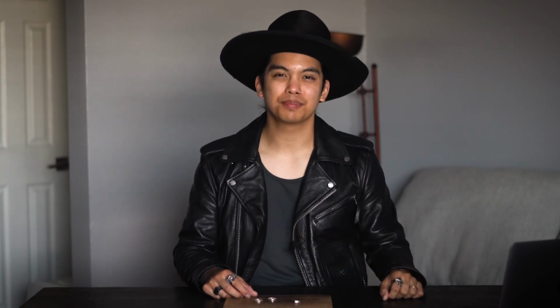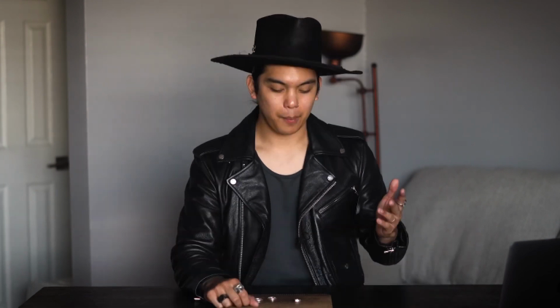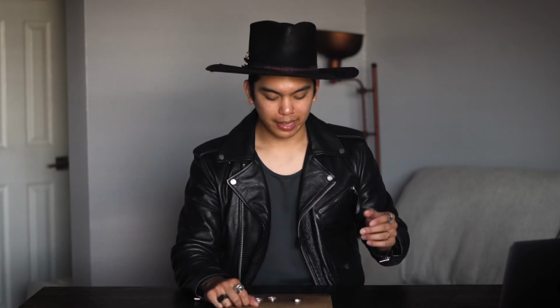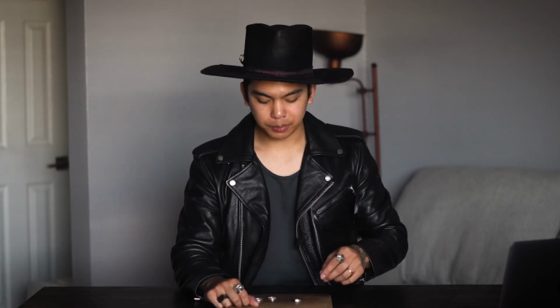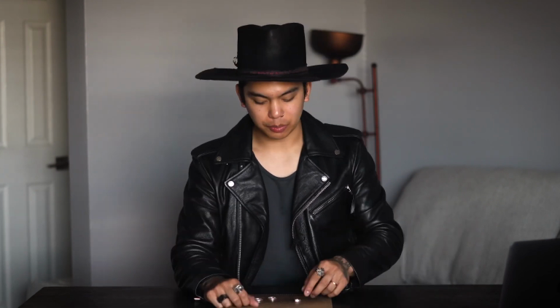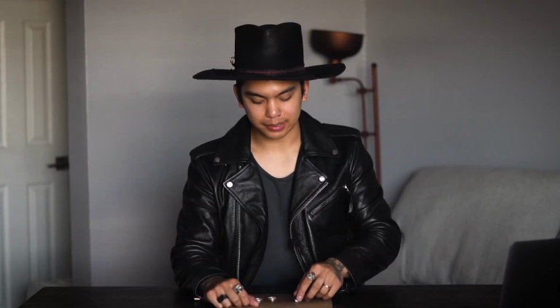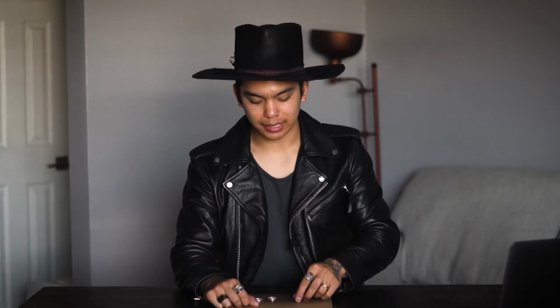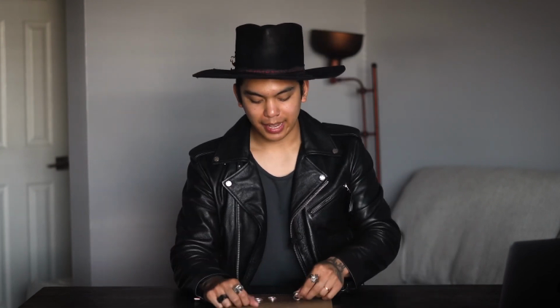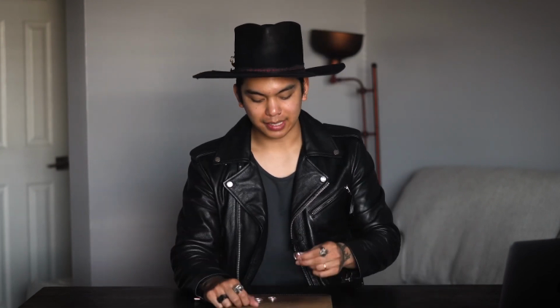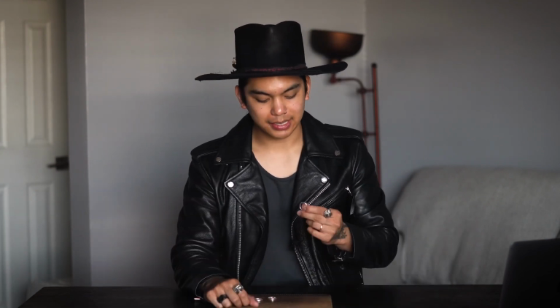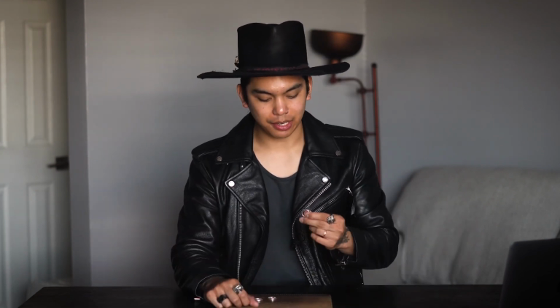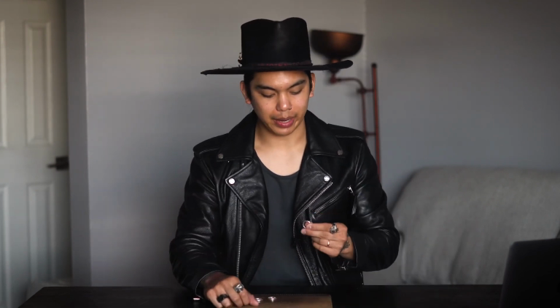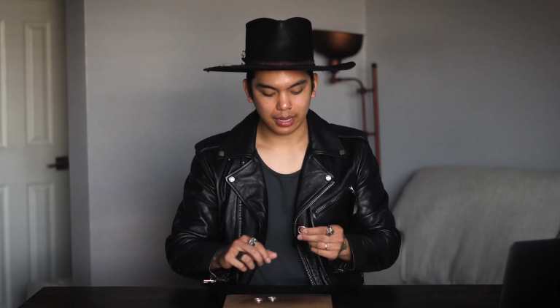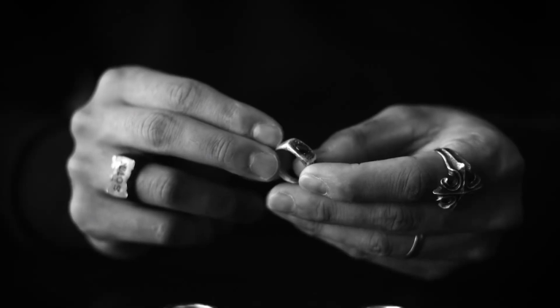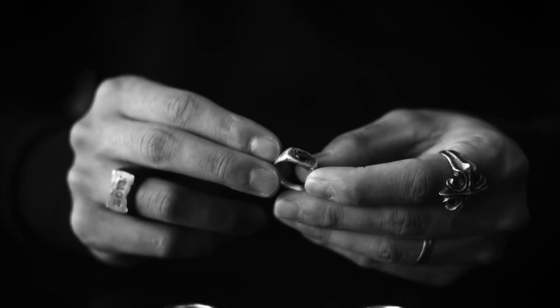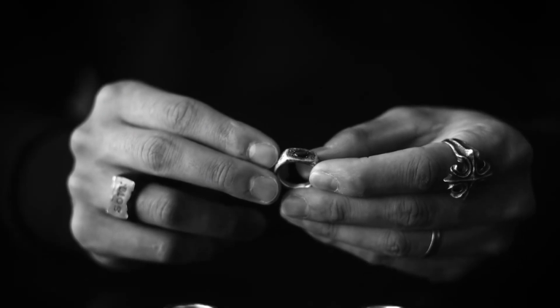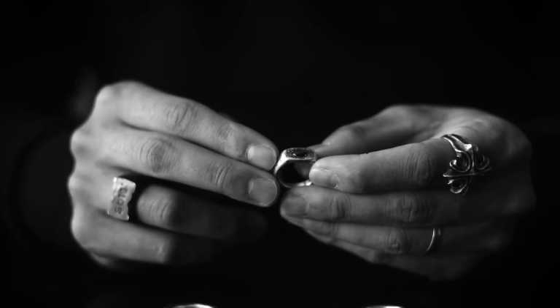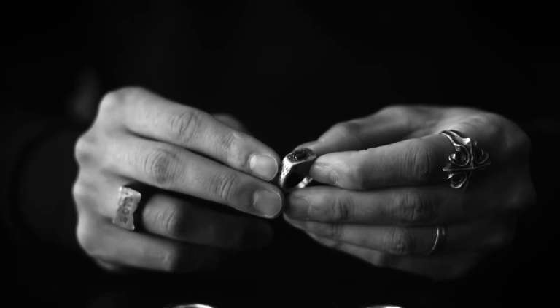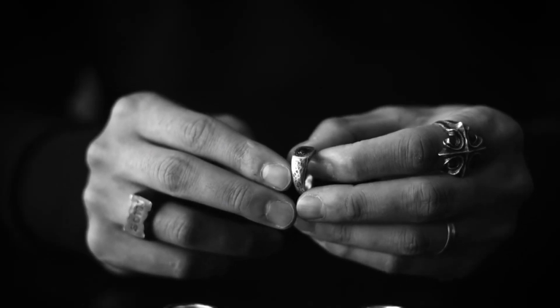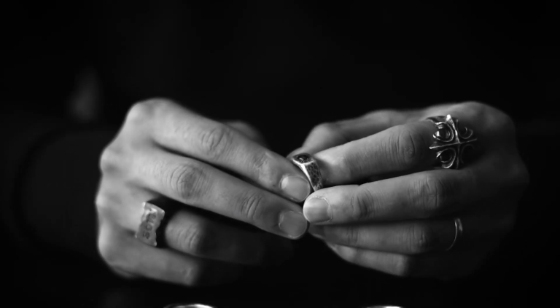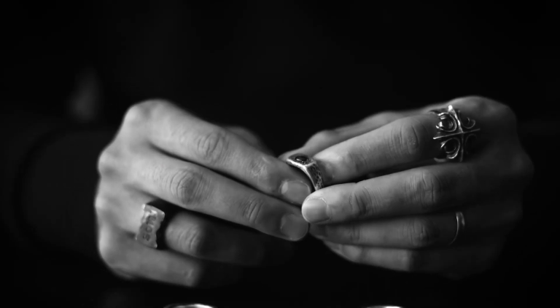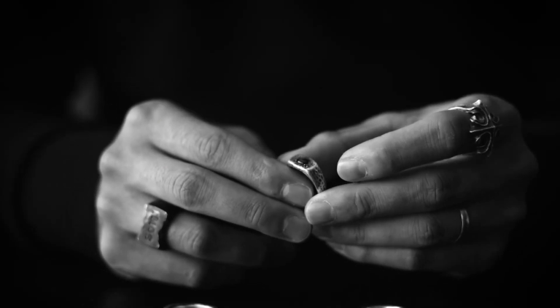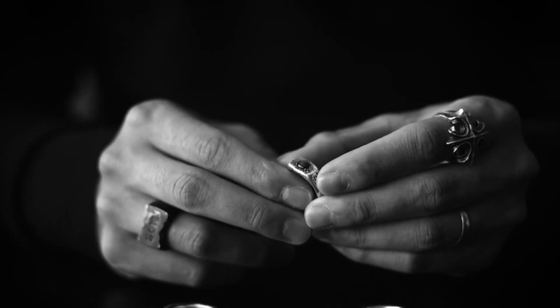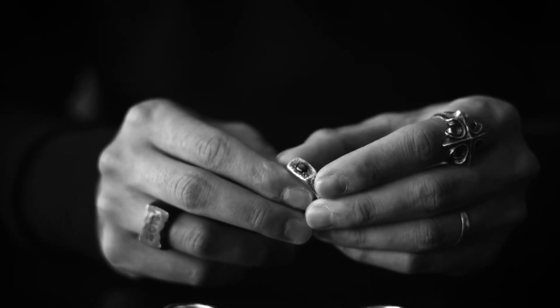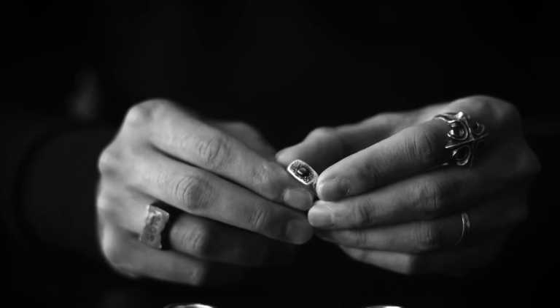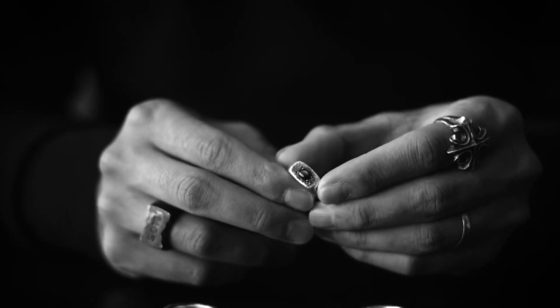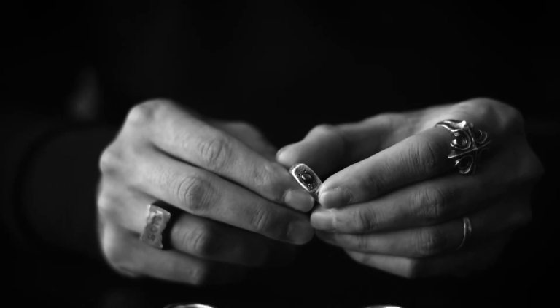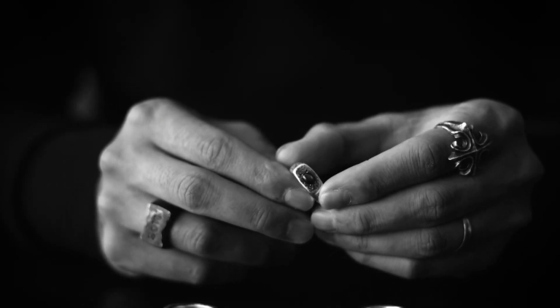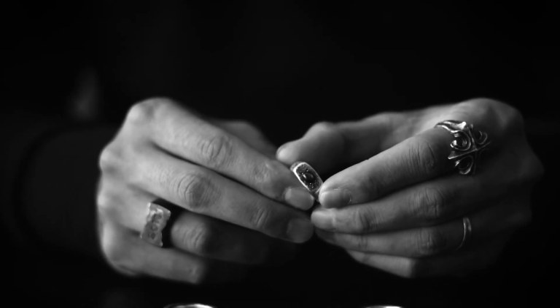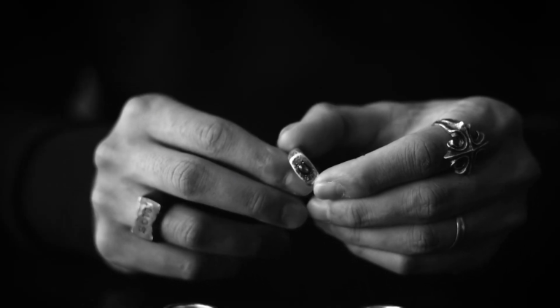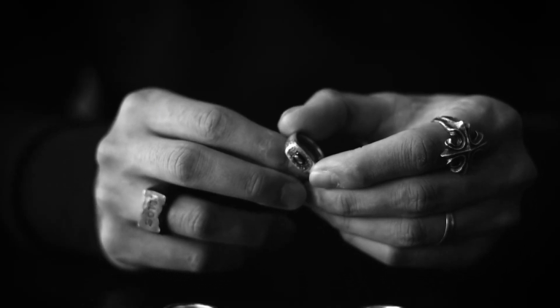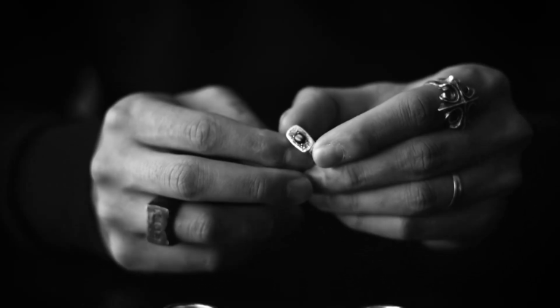My latest piece from Henson is this signet ring that has been oxidized, hammered, and set with a black sapphire.